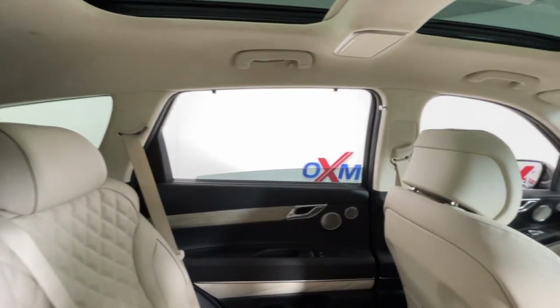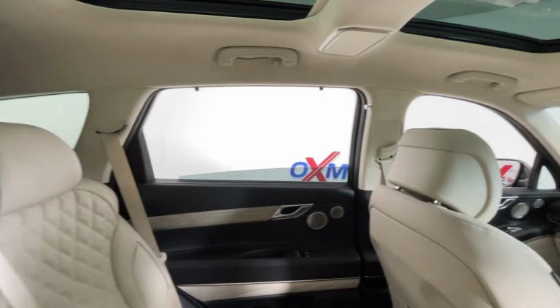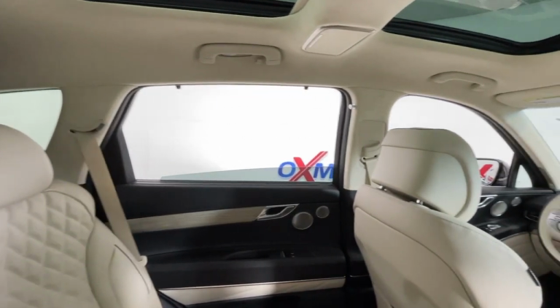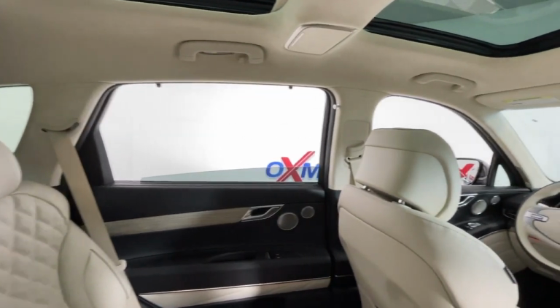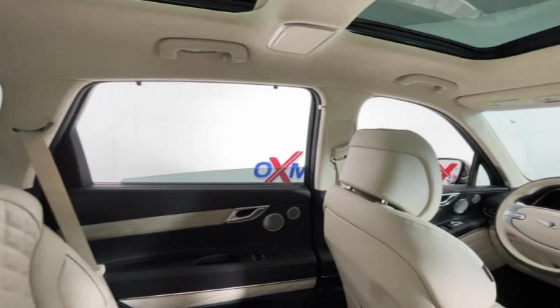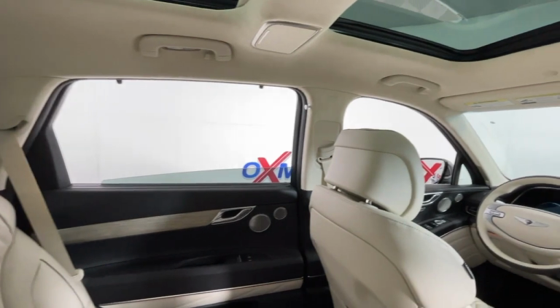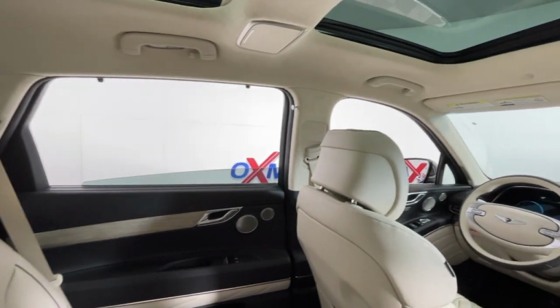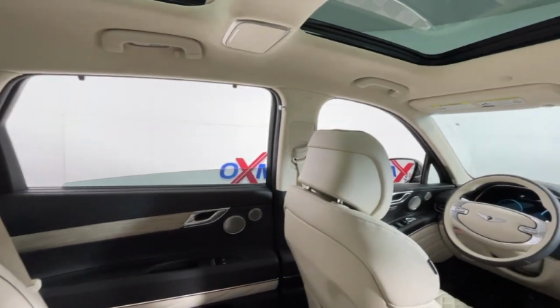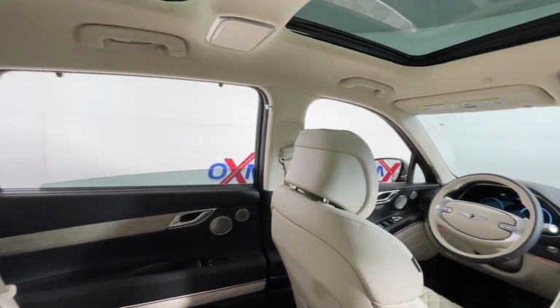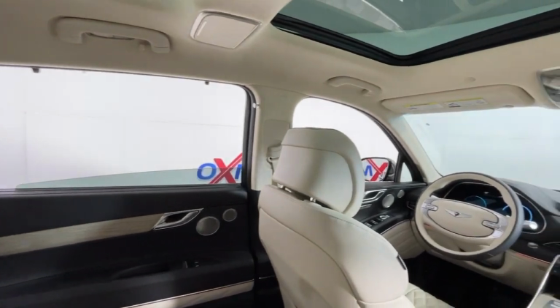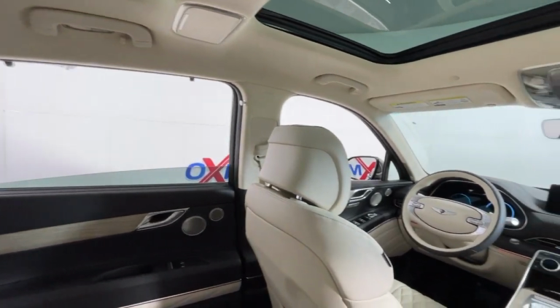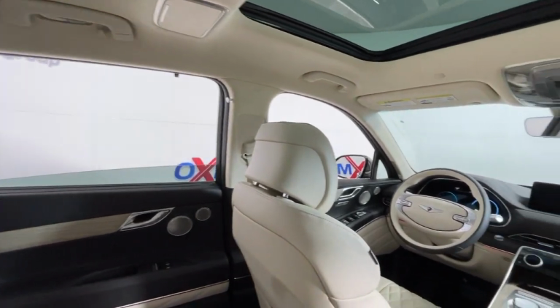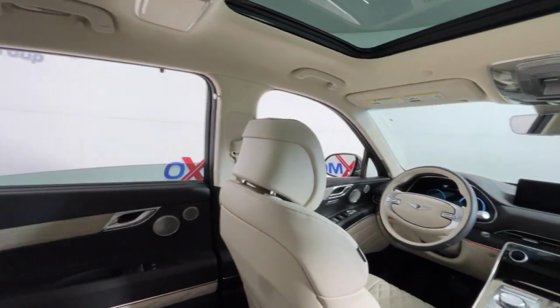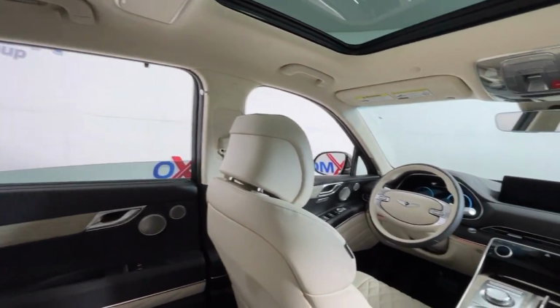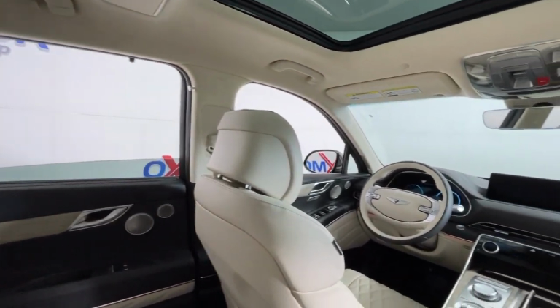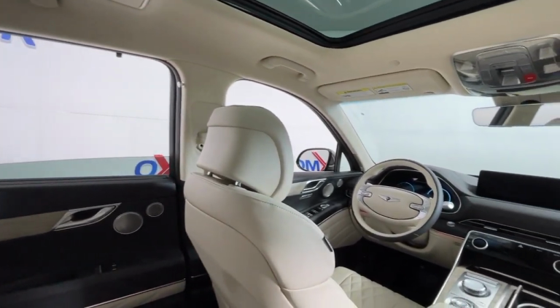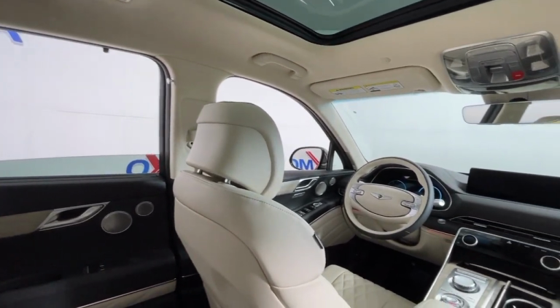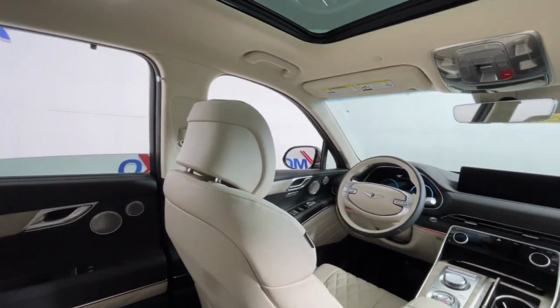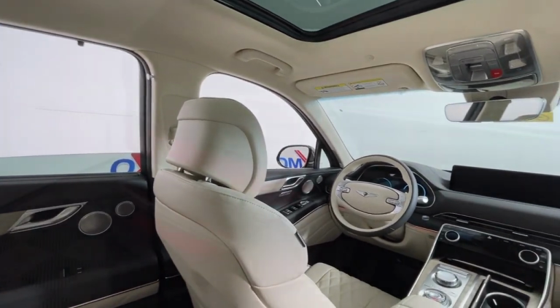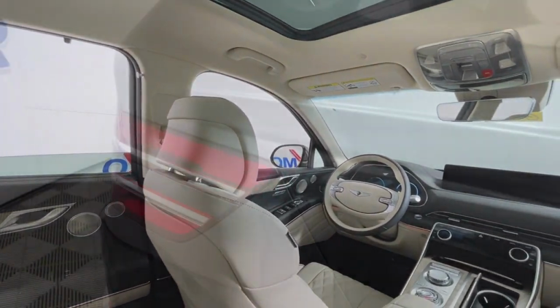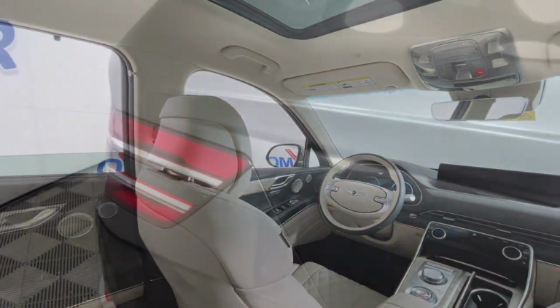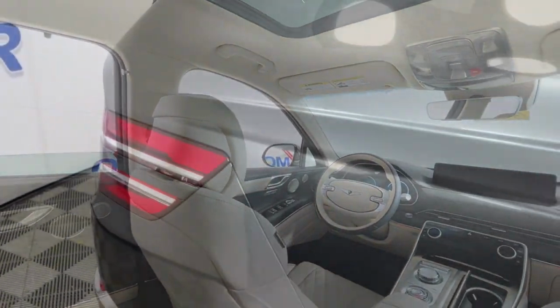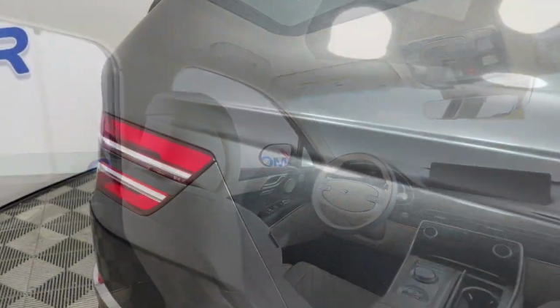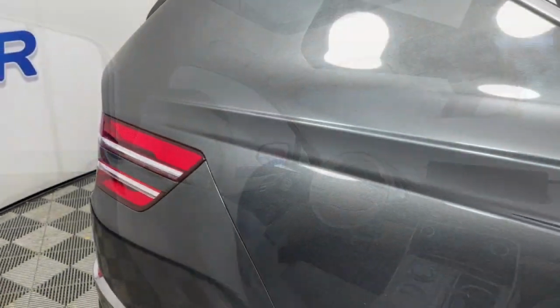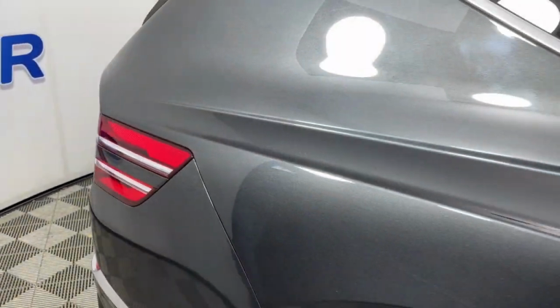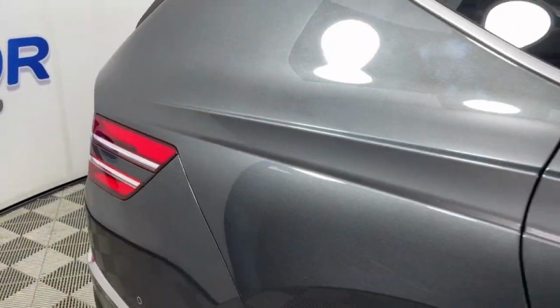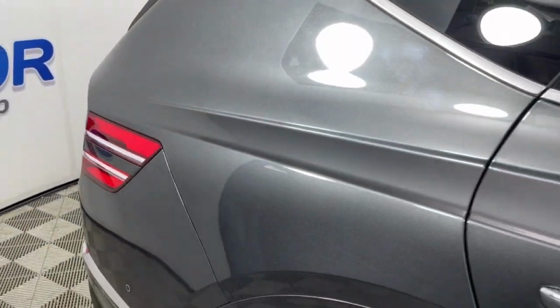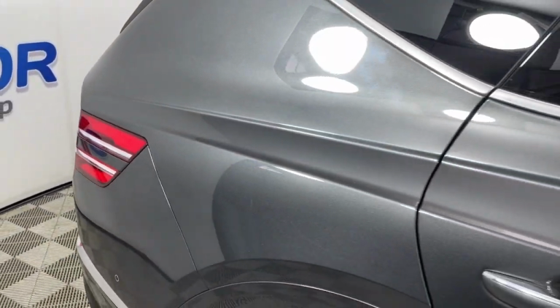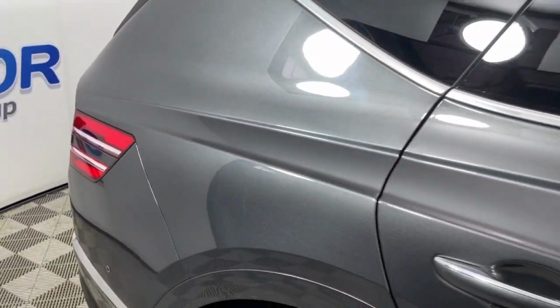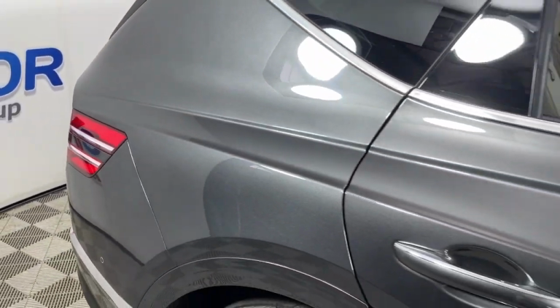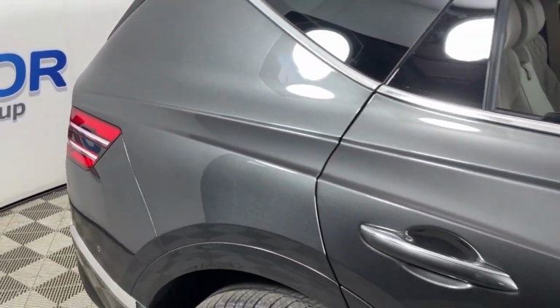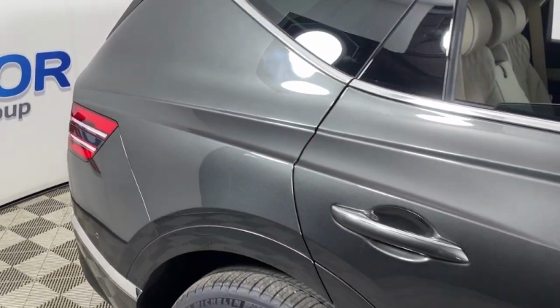Reimagine your daily drive — get into the luxury SUV designed for today's world. The GV80 is waiting for you. Come in for a fun and easy road test; our team will make it the best part of your day.